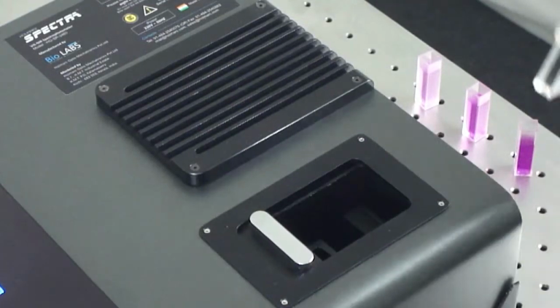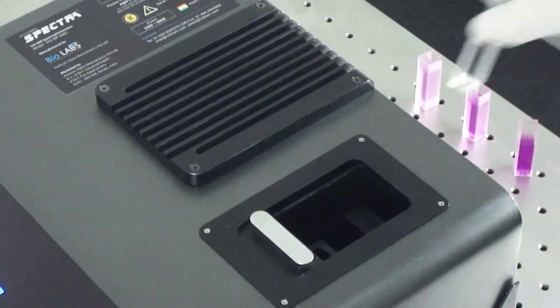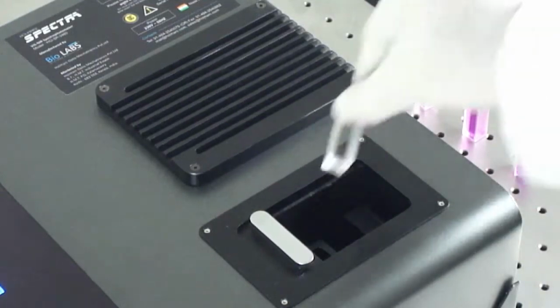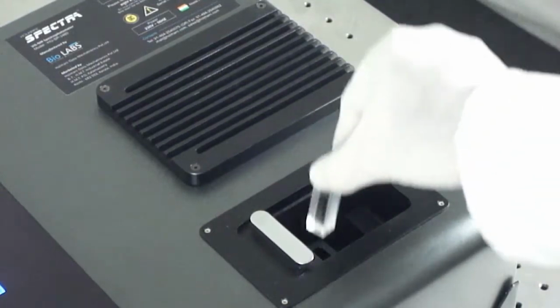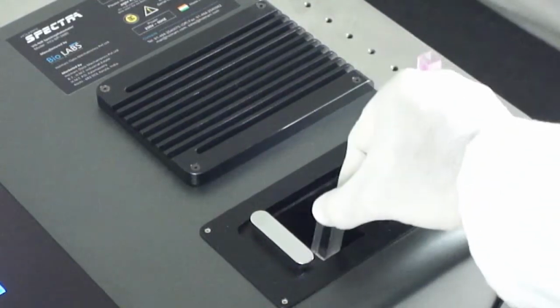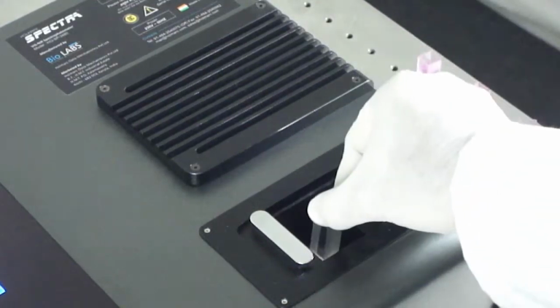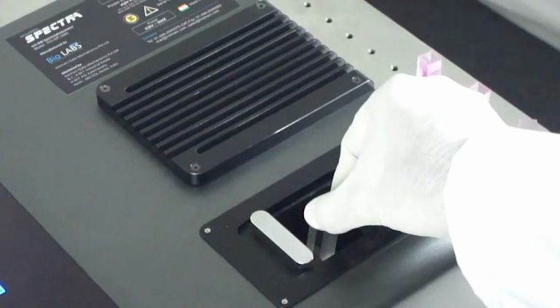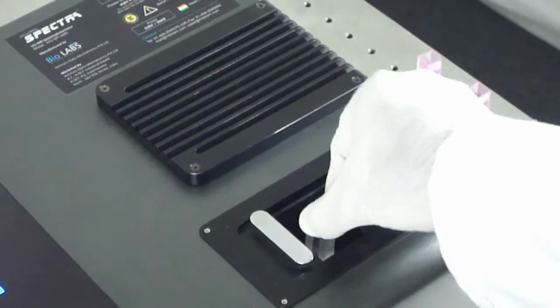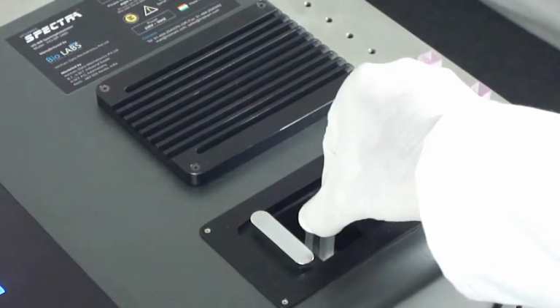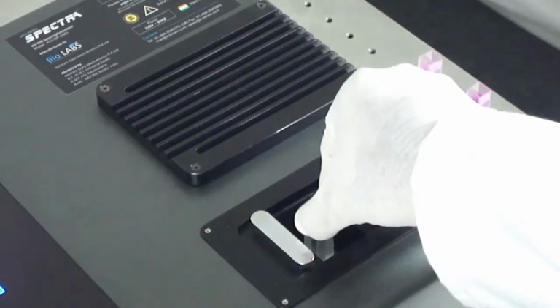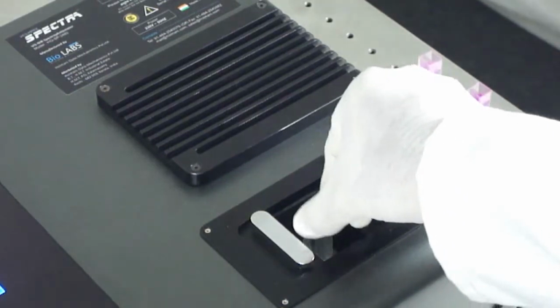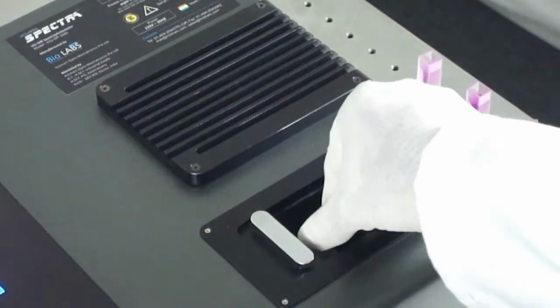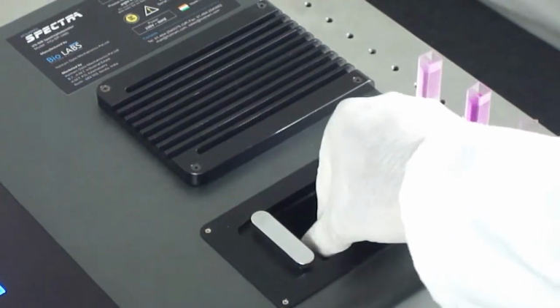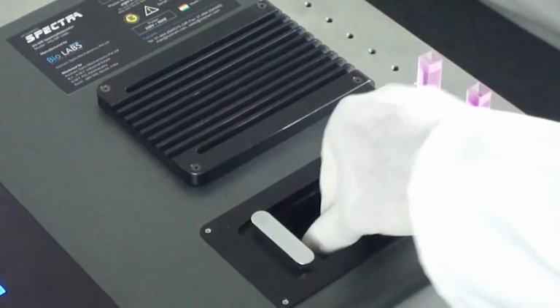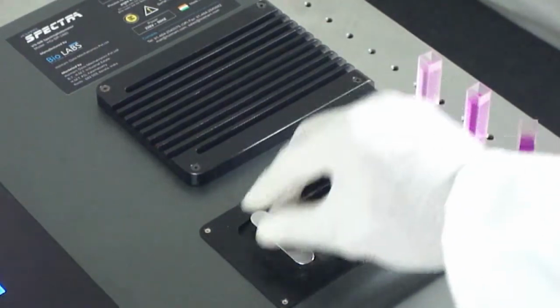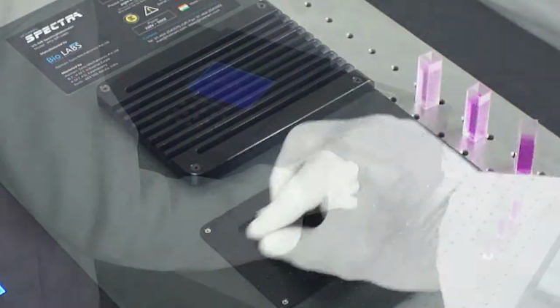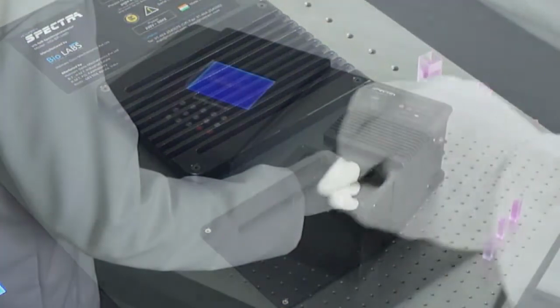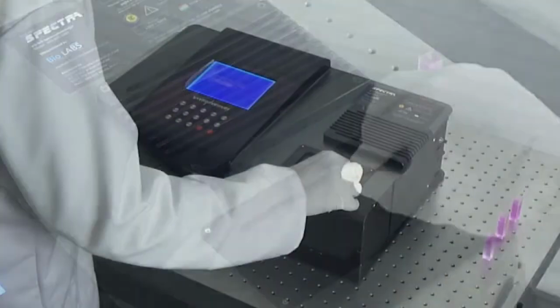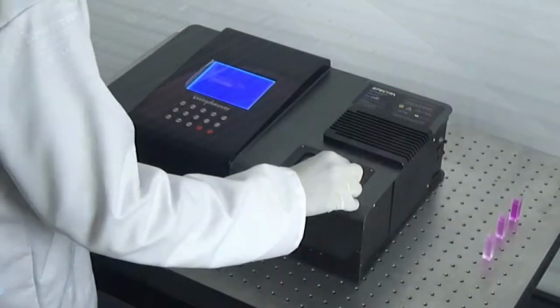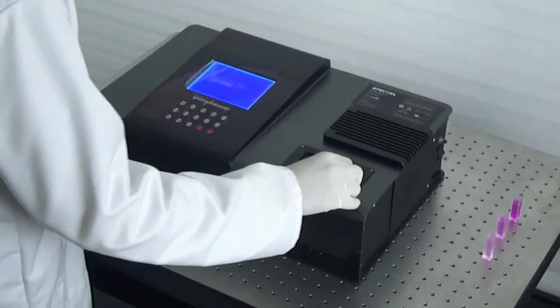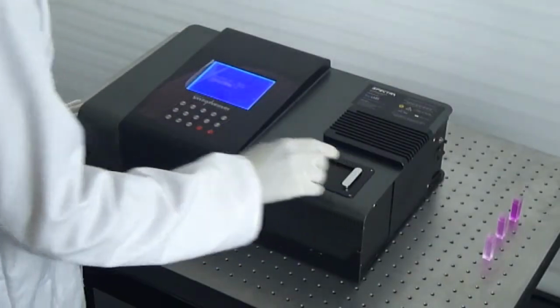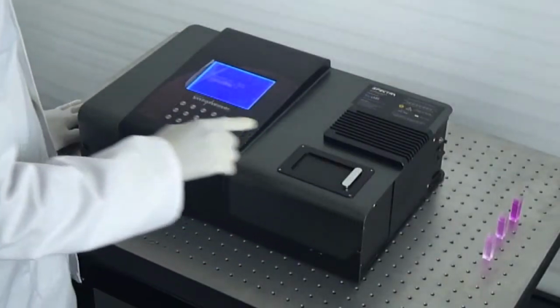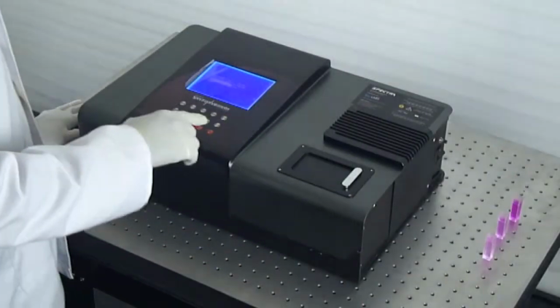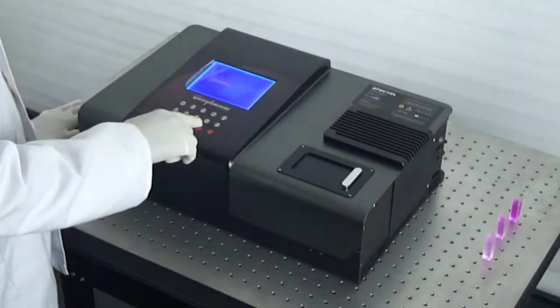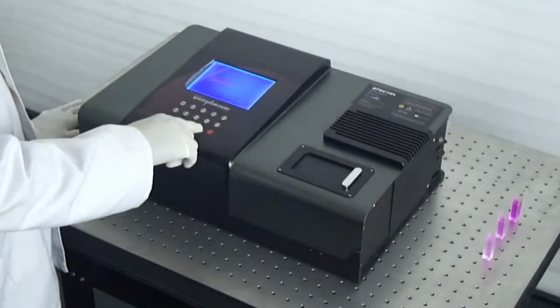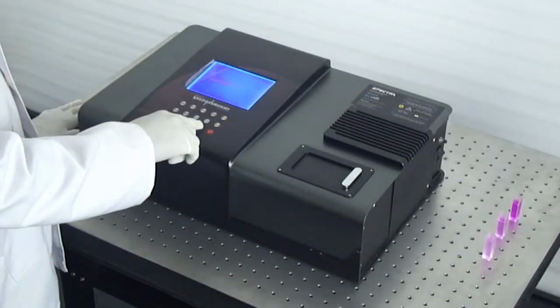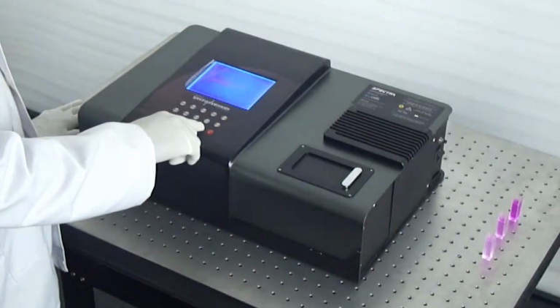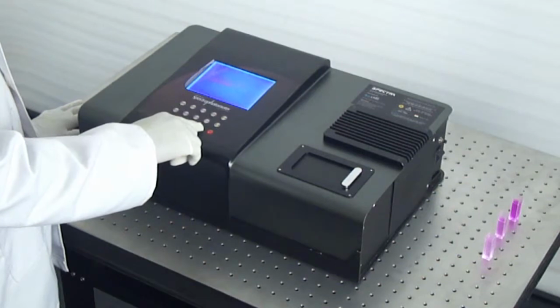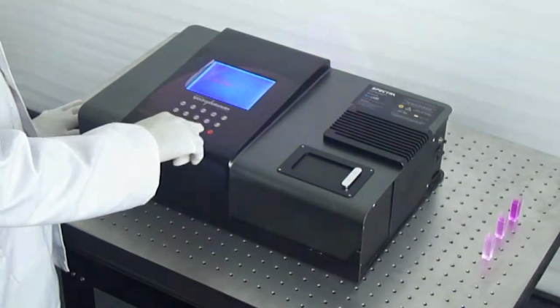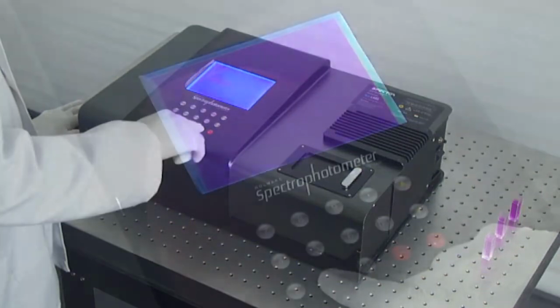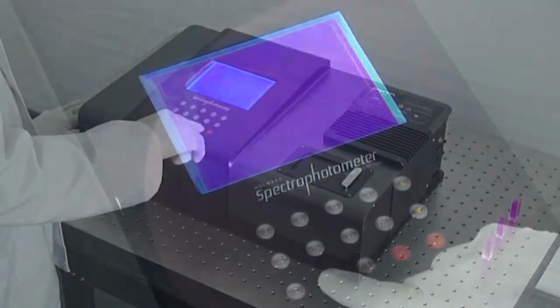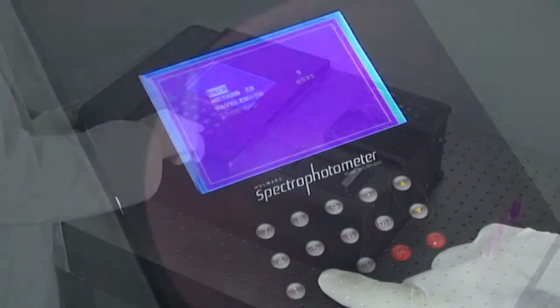This device provides options to measure absorbance, transmittance, concentration, and scanning spectrum.